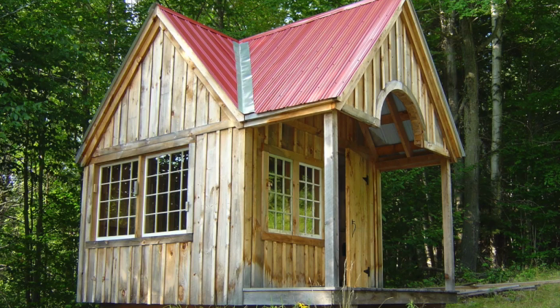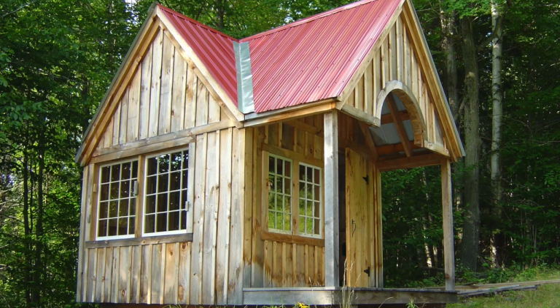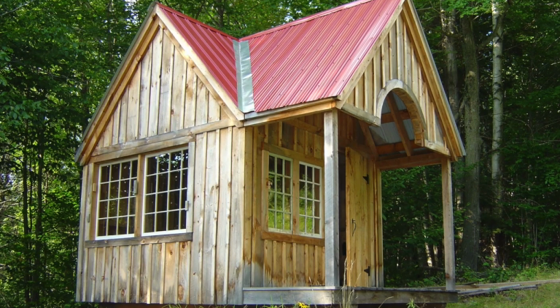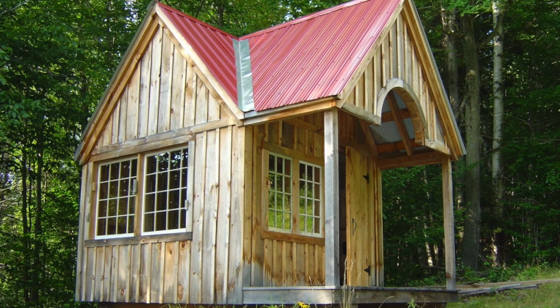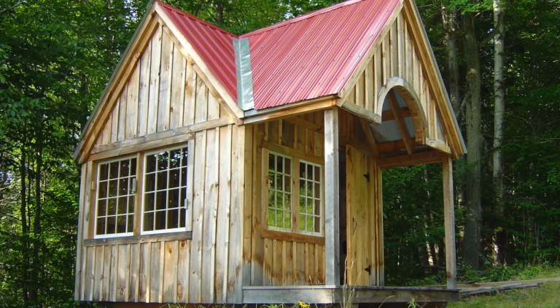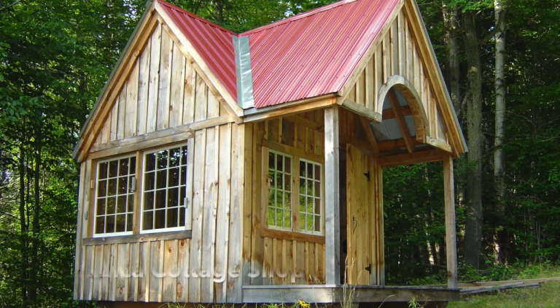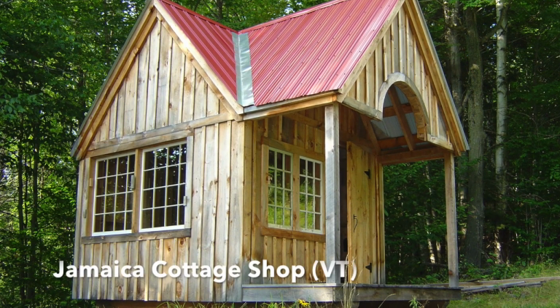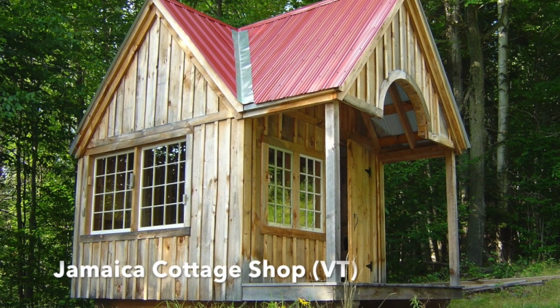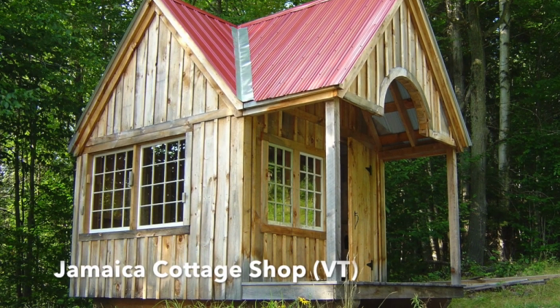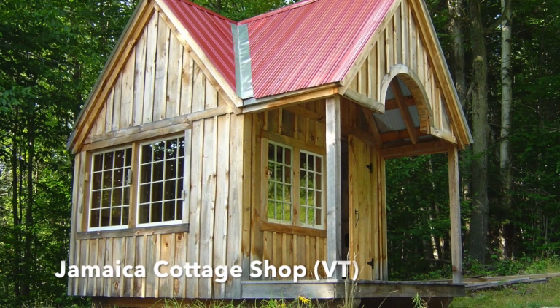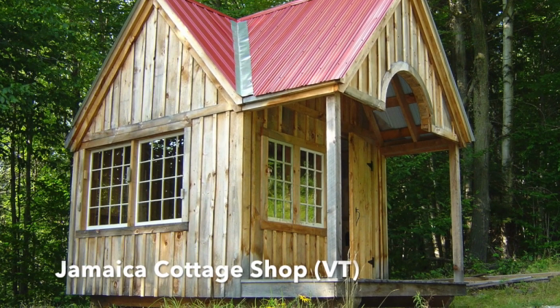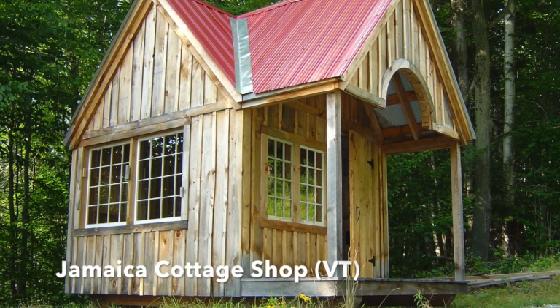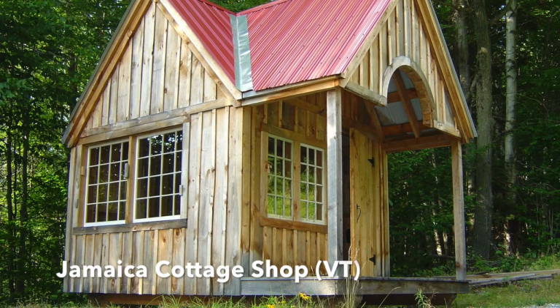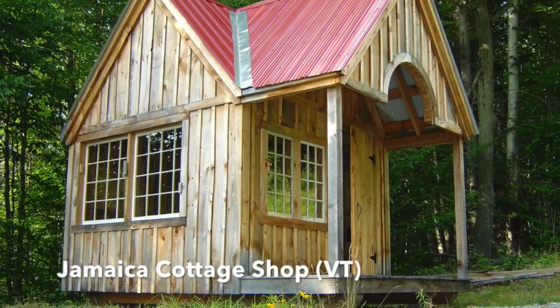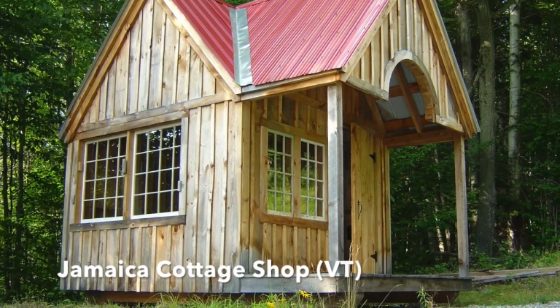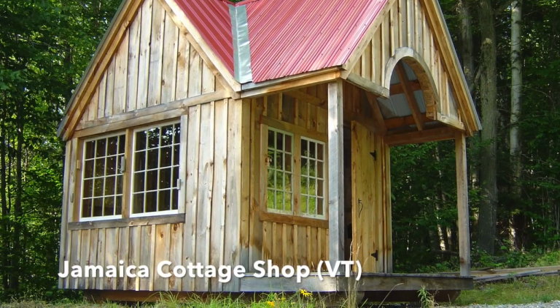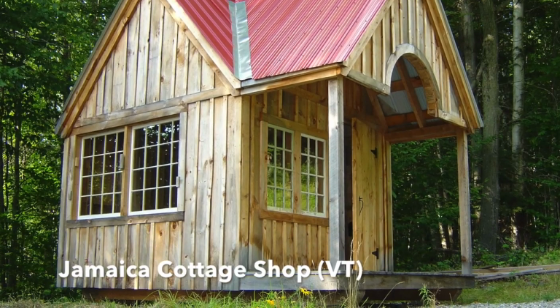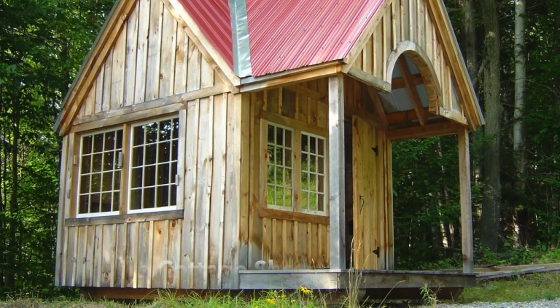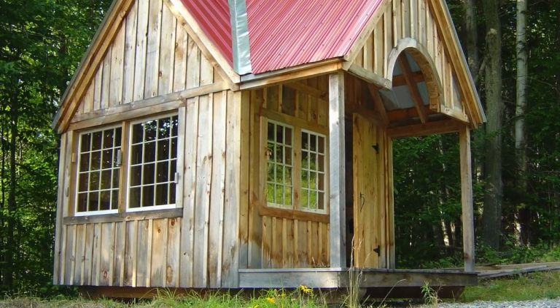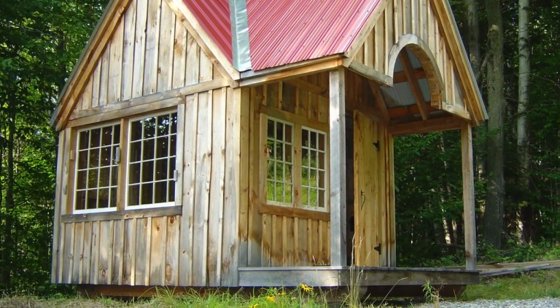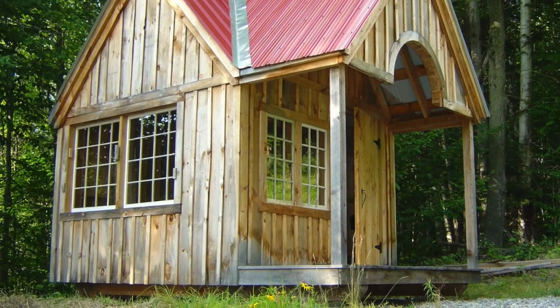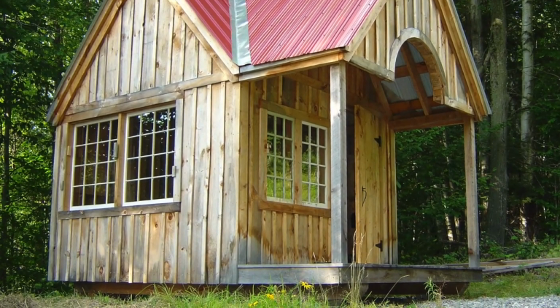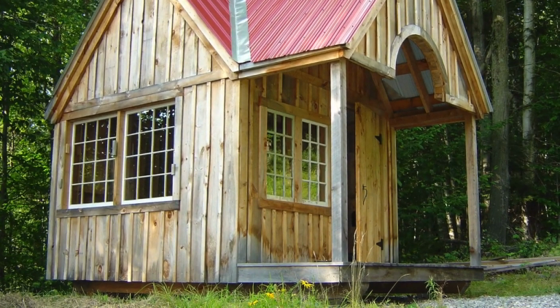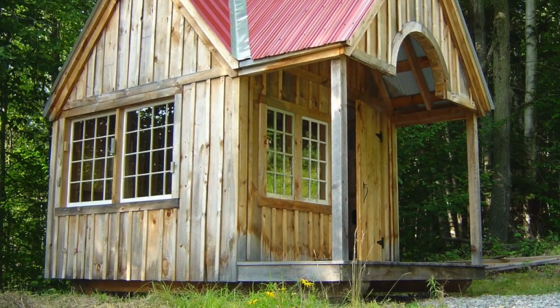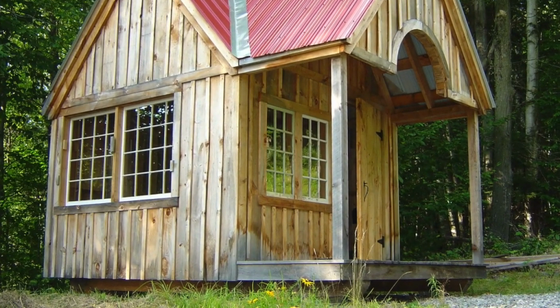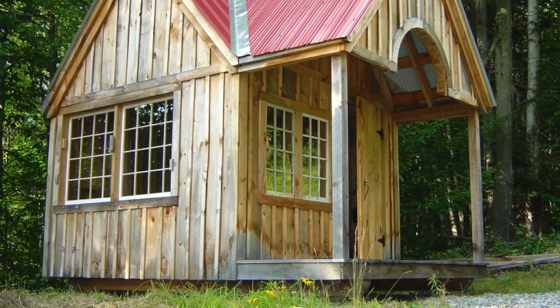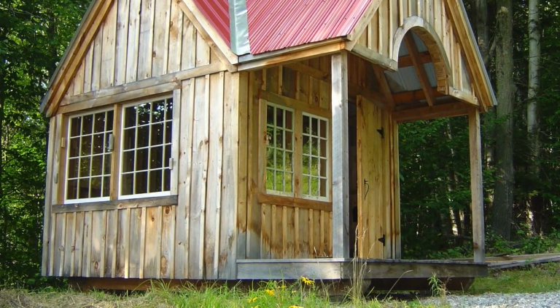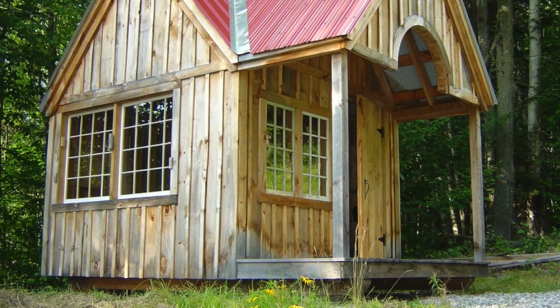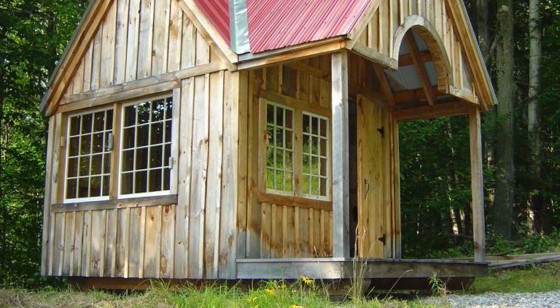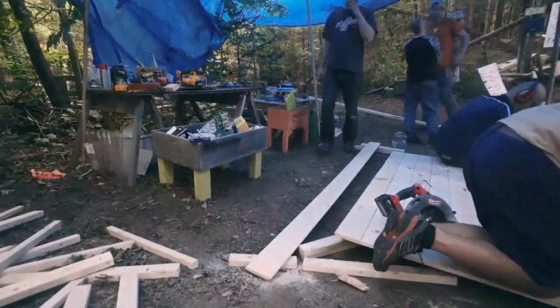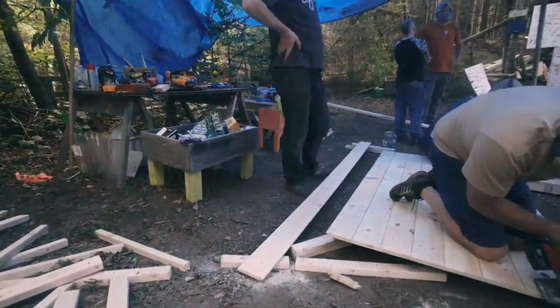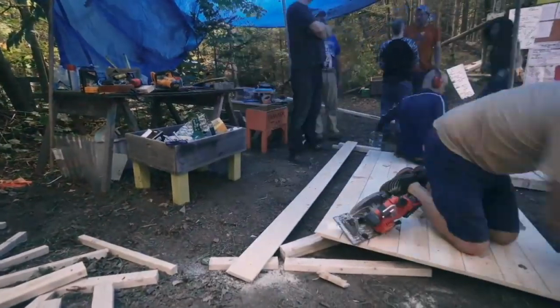Be sure to check out the tiny houses and the free shed plans from the Jamaica Cottage Shop in Vermont in the description below.